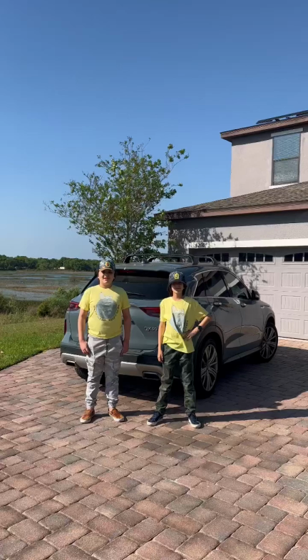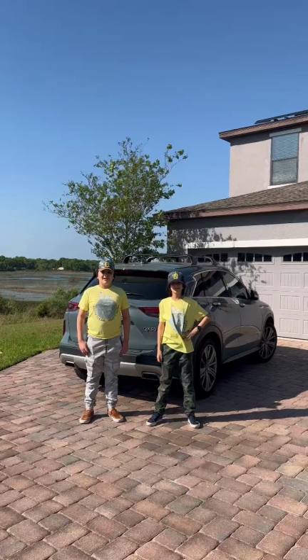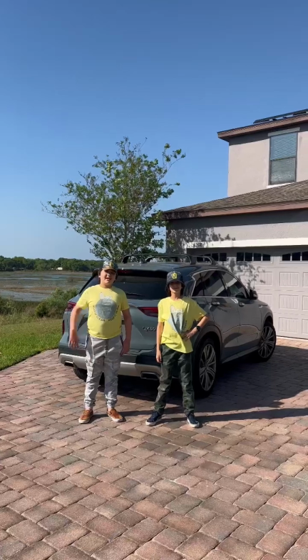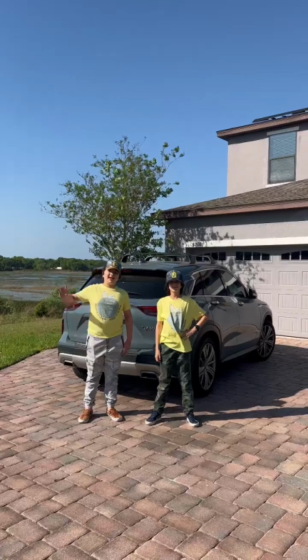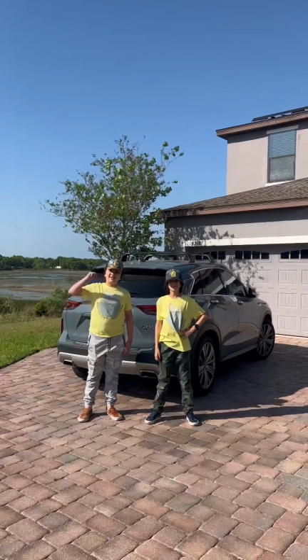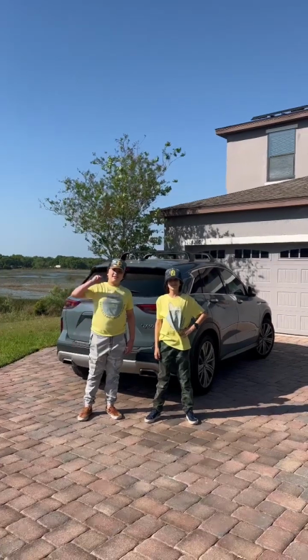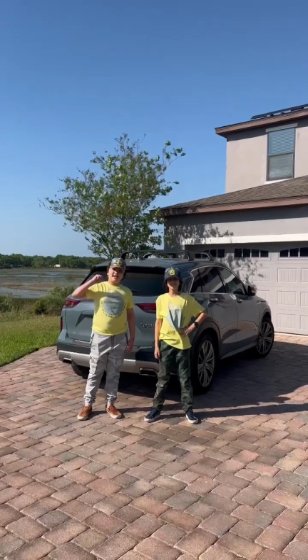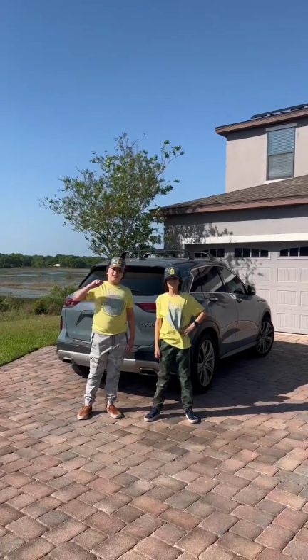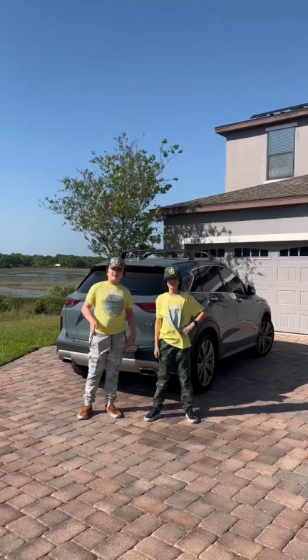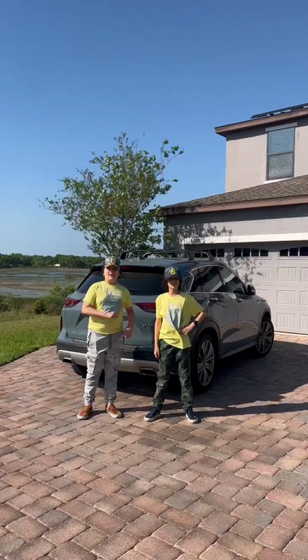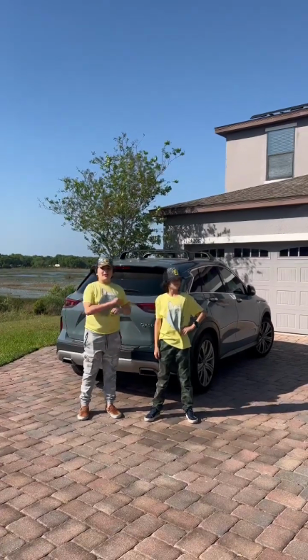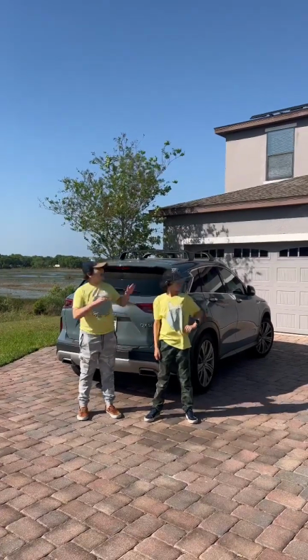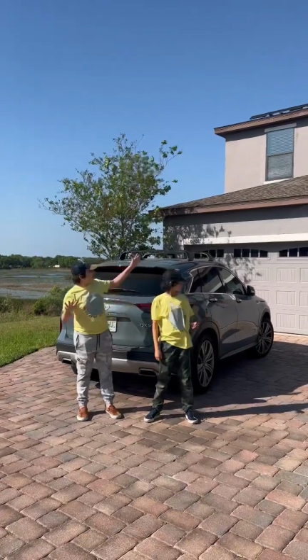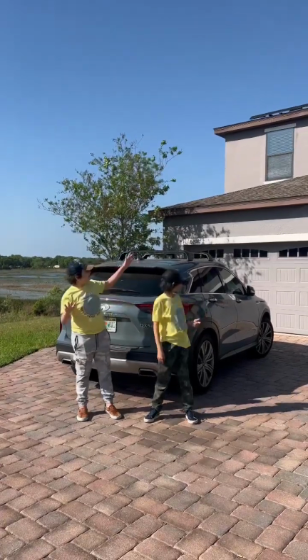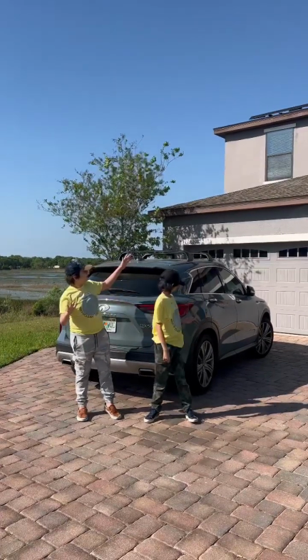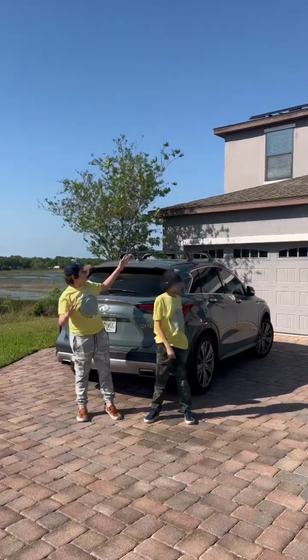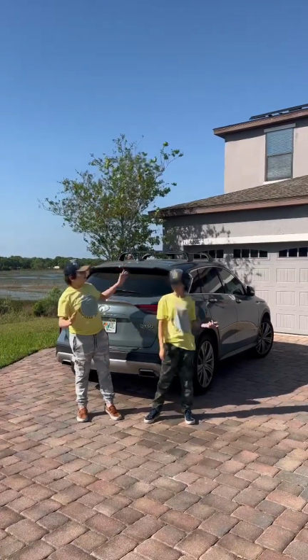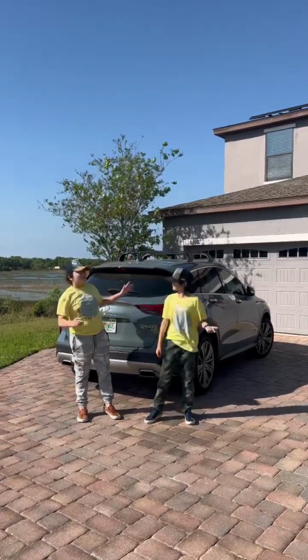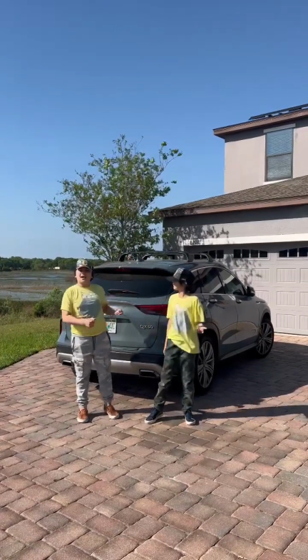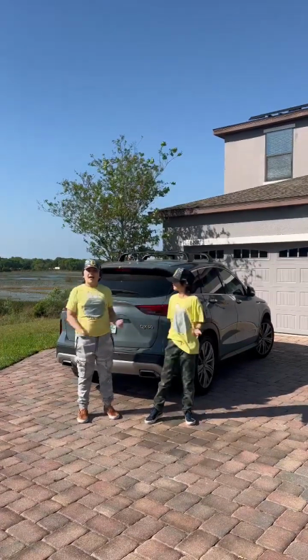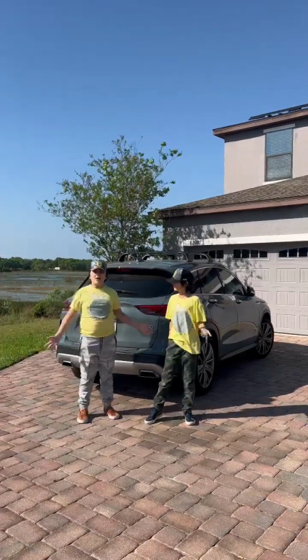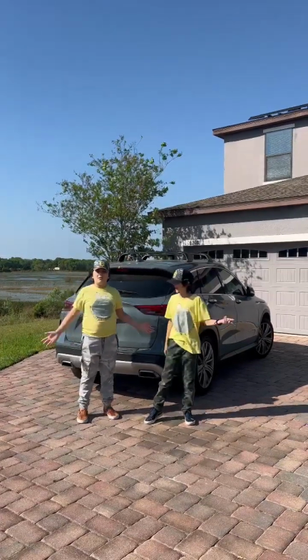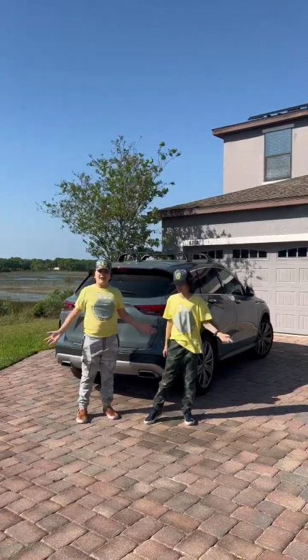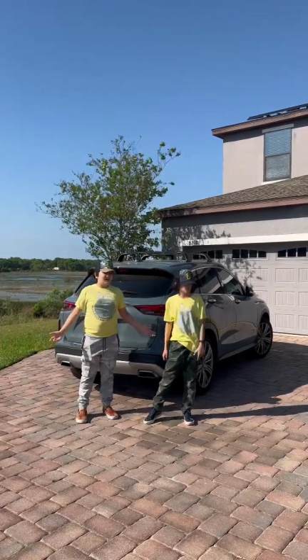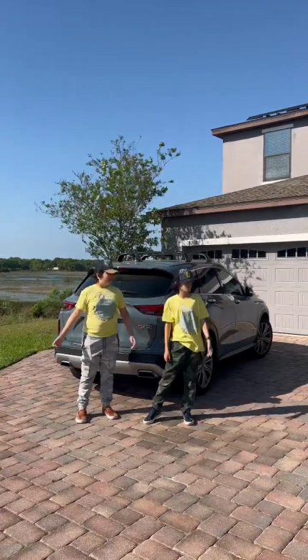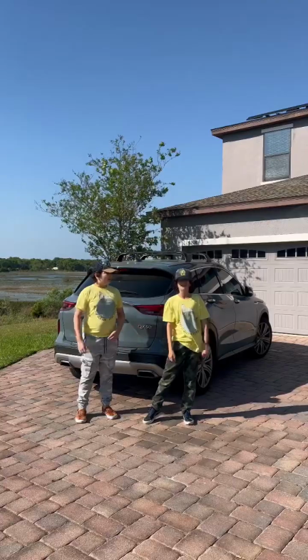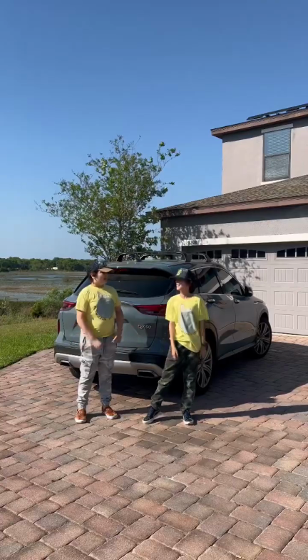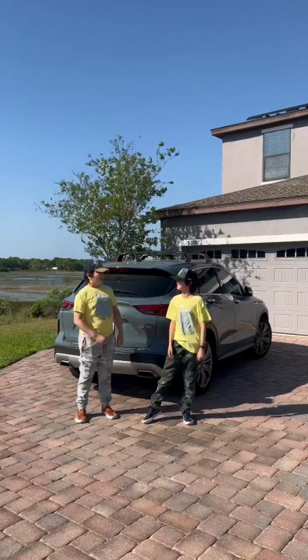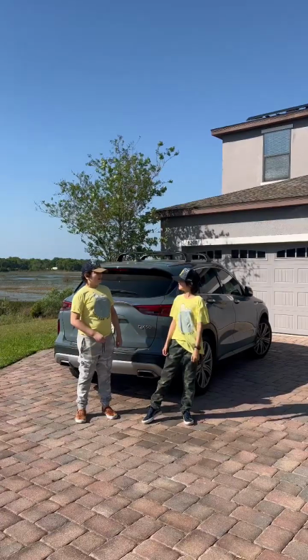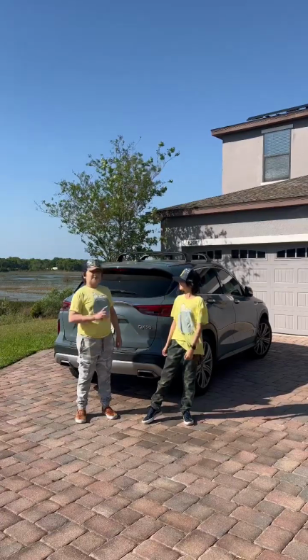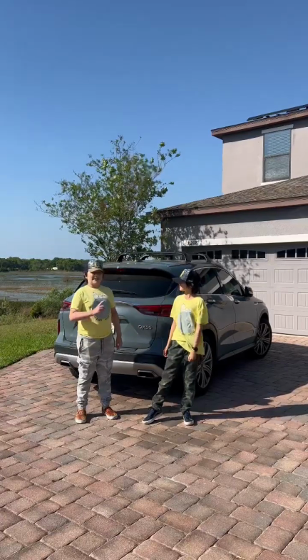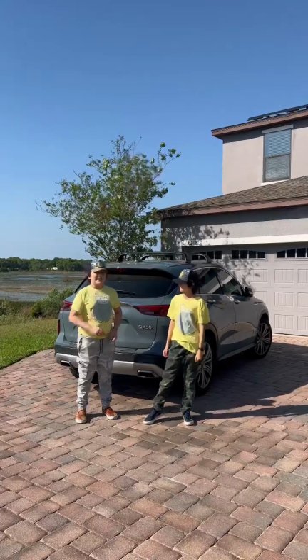Hey guys, it's me, Aiden, and we're here at... Oh wait, we're still at home! Yeah, we're still at home! Let's fix that!